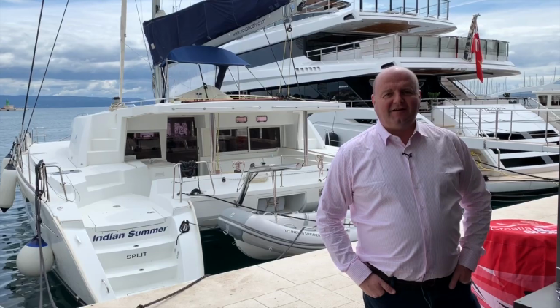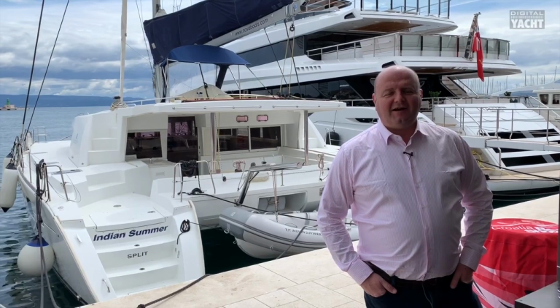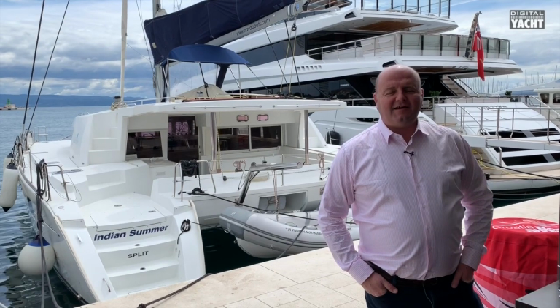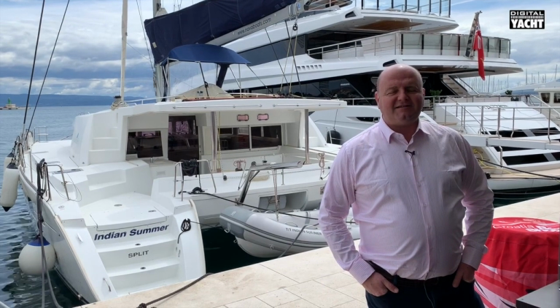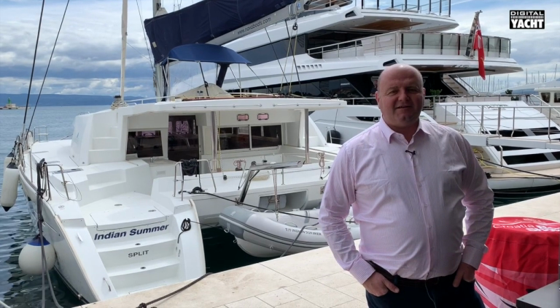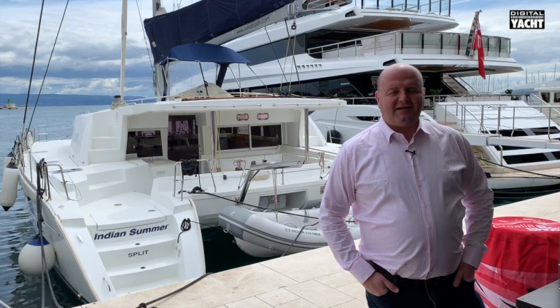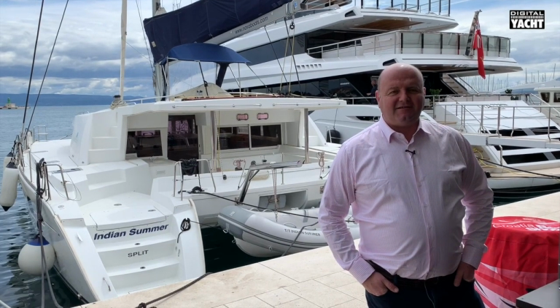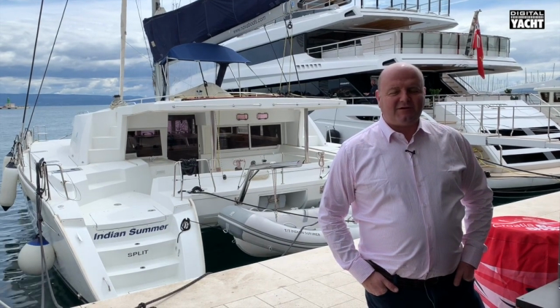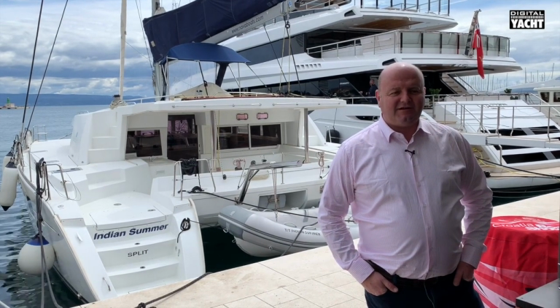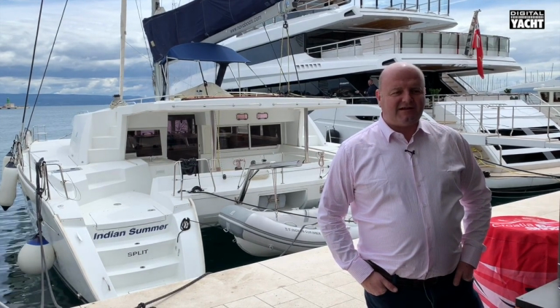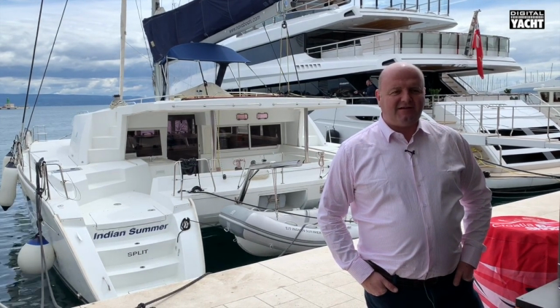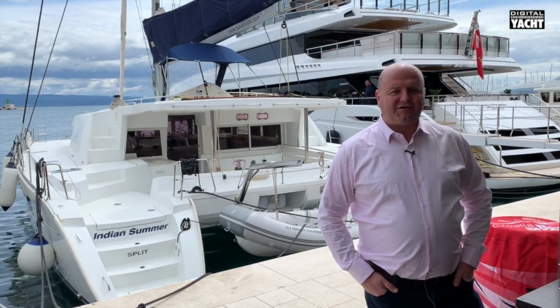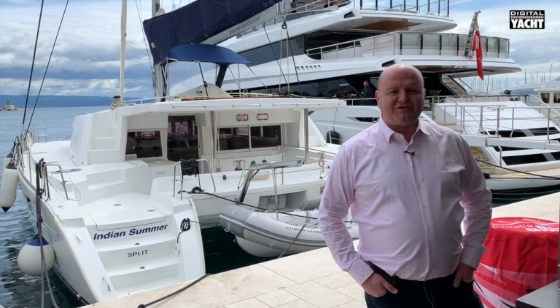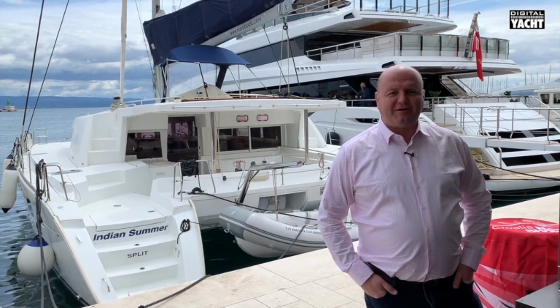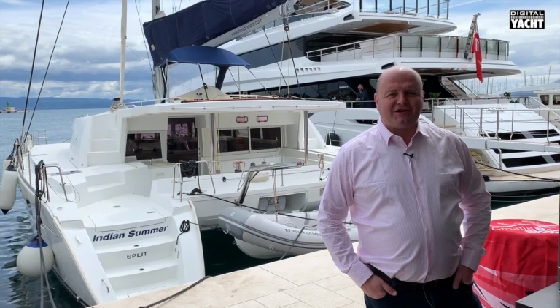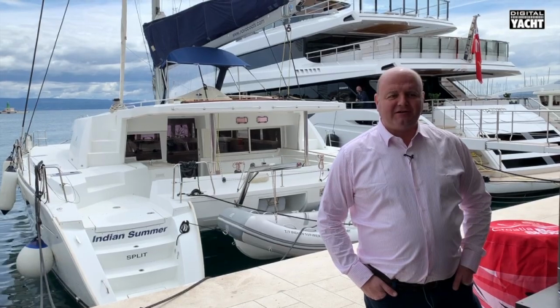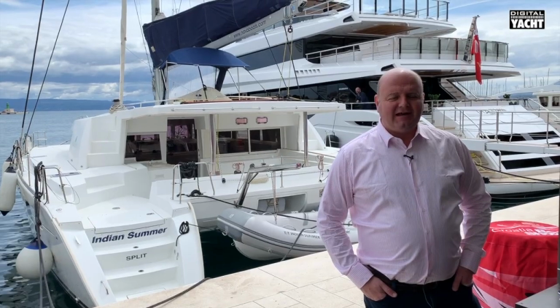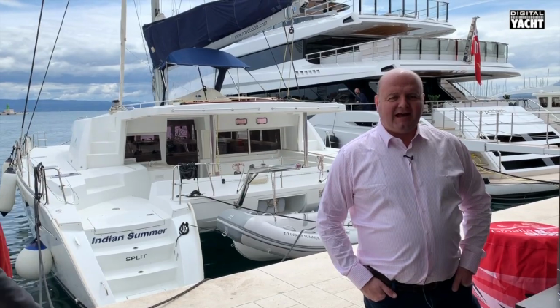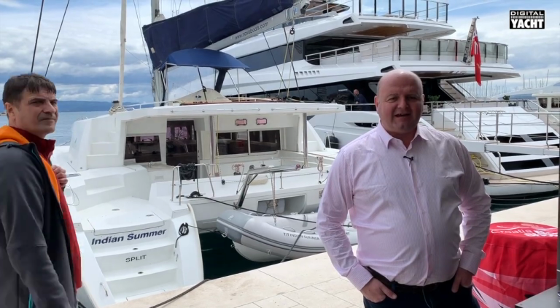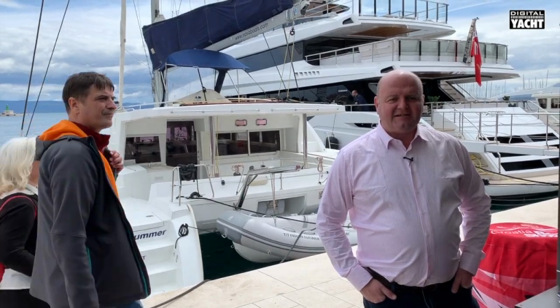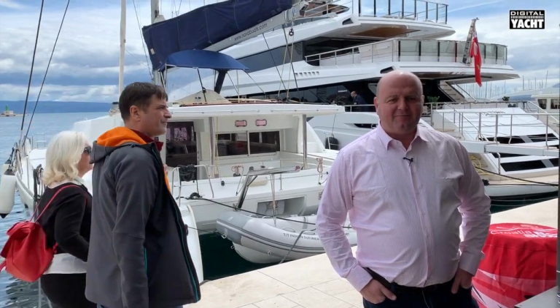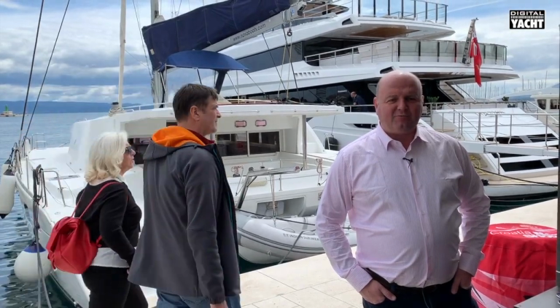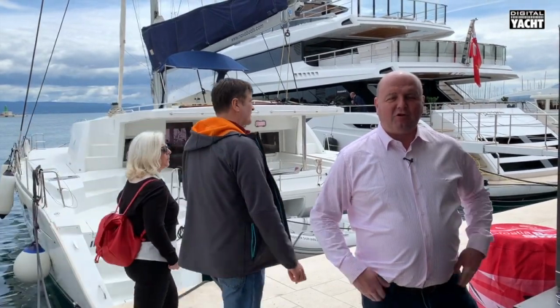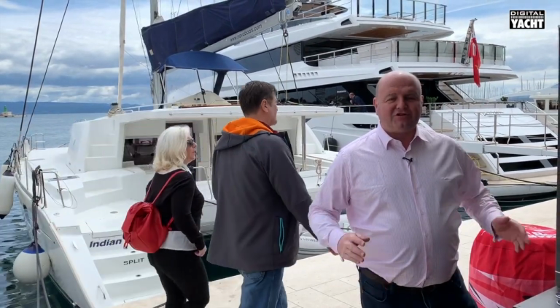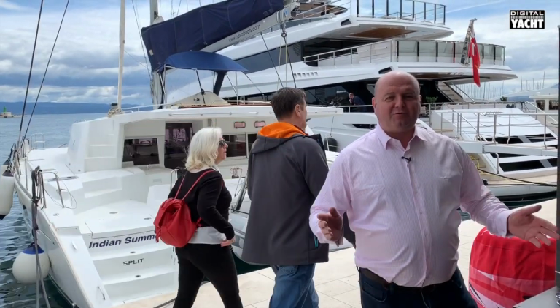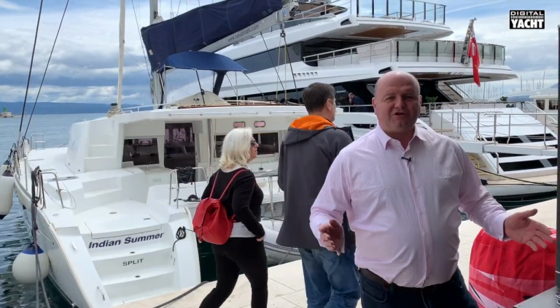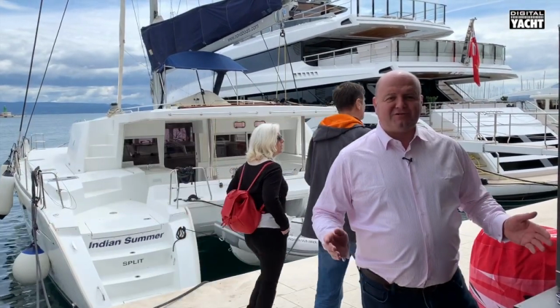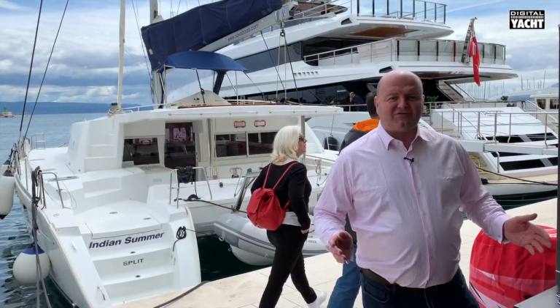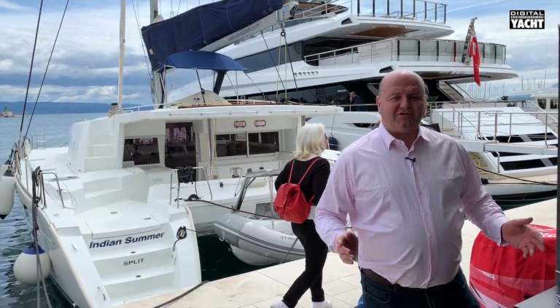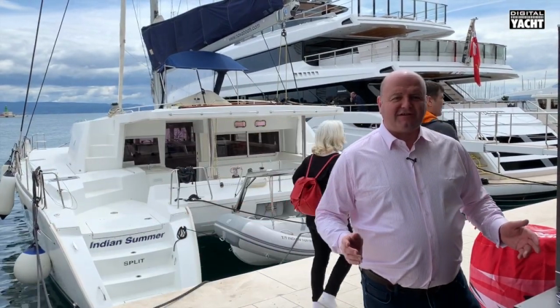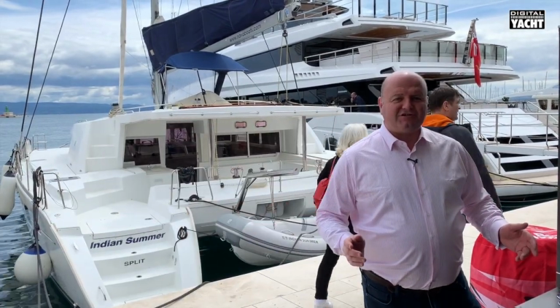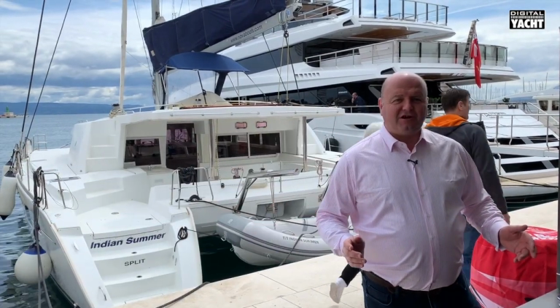Hi, it's Nick at the 2019 Croatia Boat Show and we've brought lots of new products from Digital Yacht down to the show.